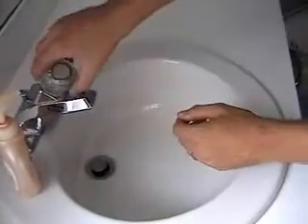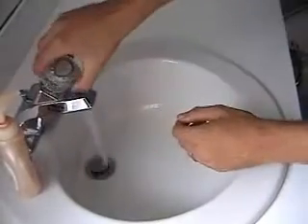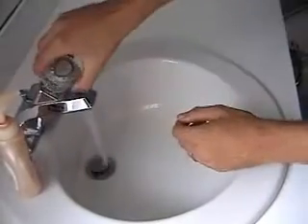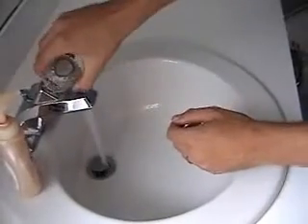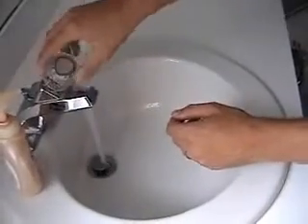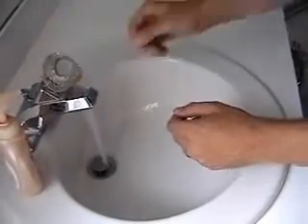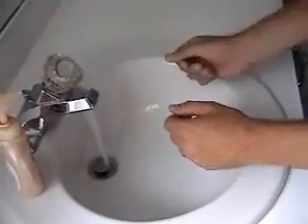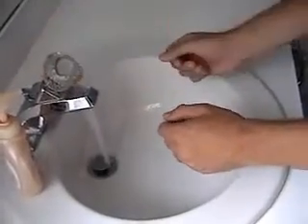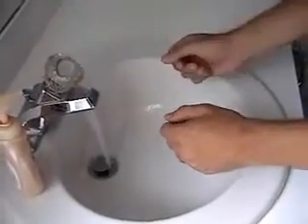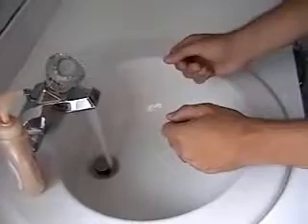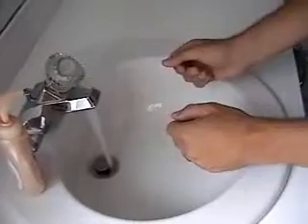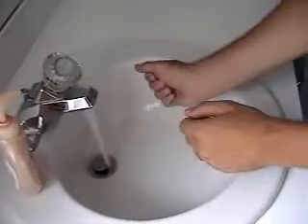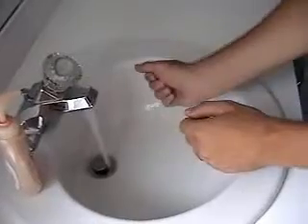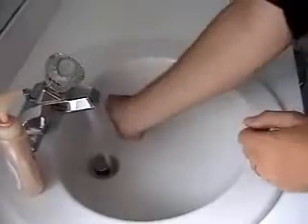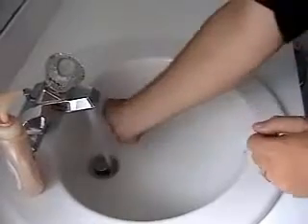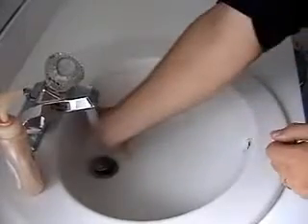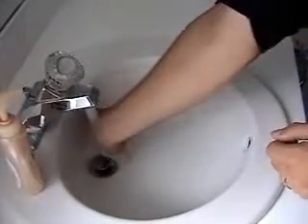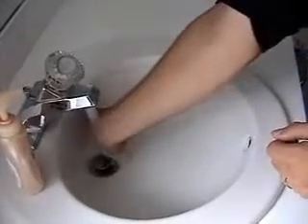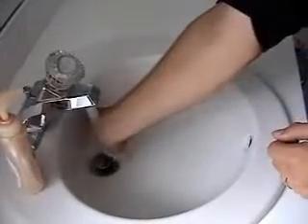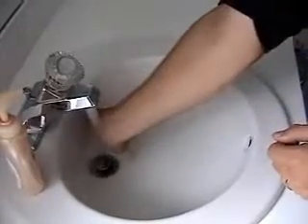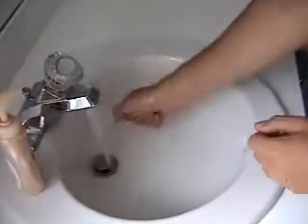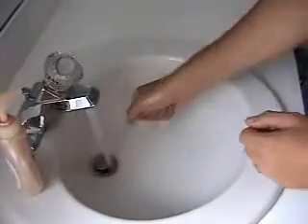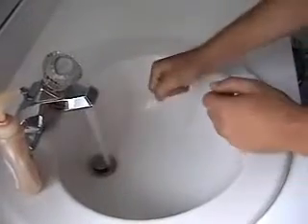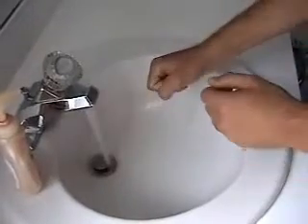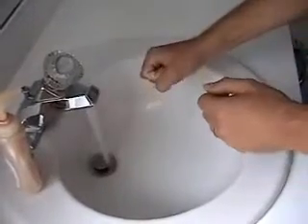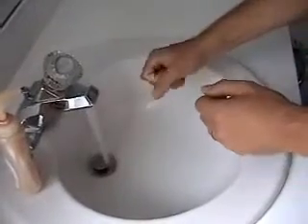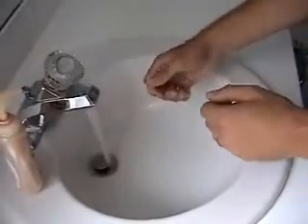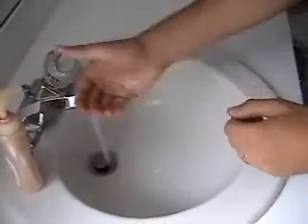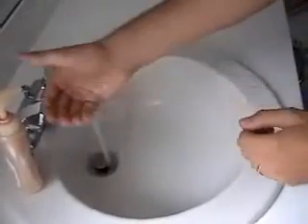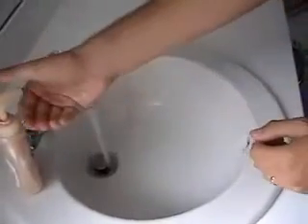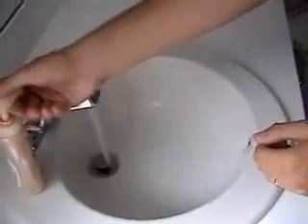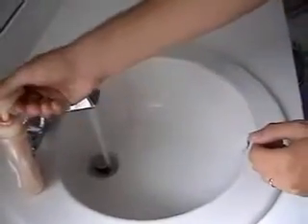Turn the water on. Check the temperature with your wrist. Make sure it's warm and not too hot.